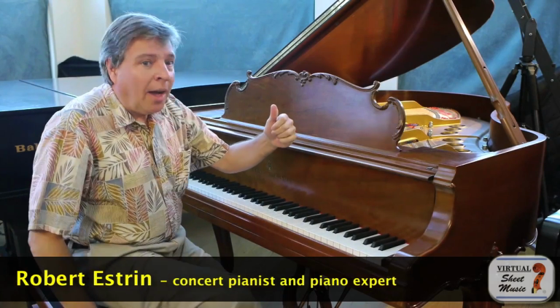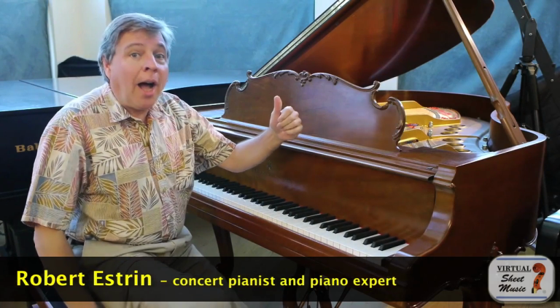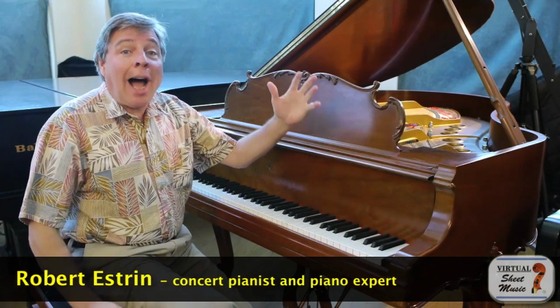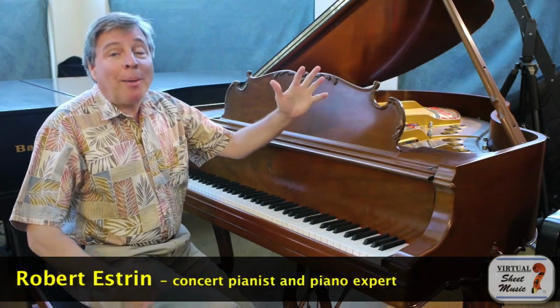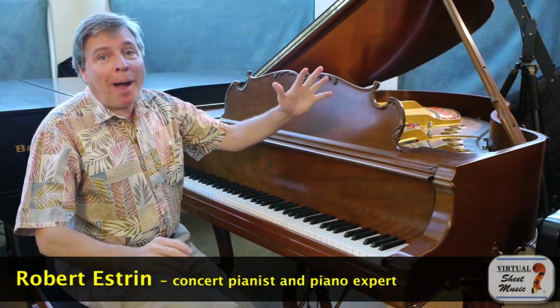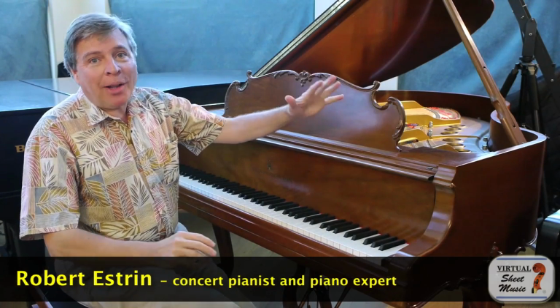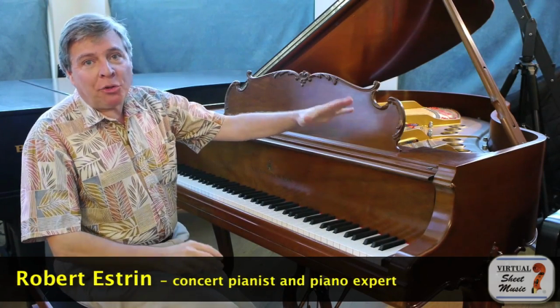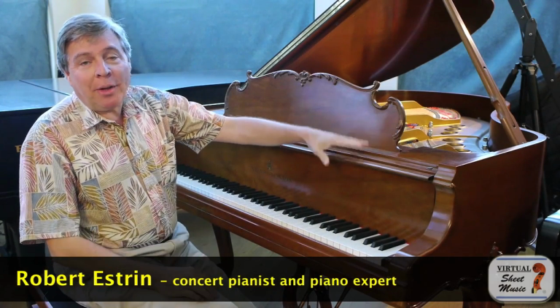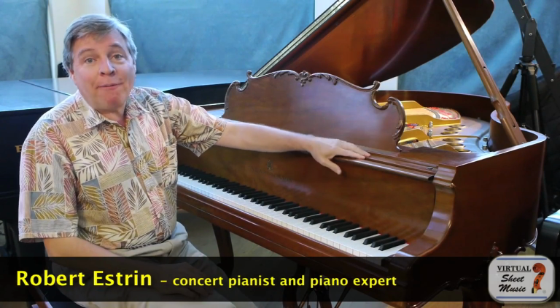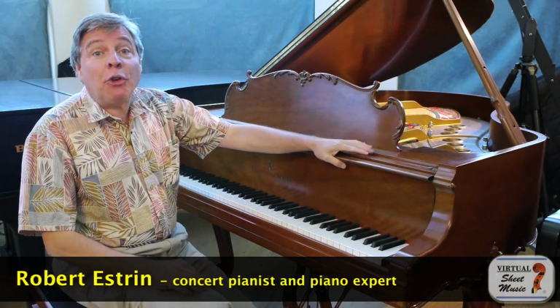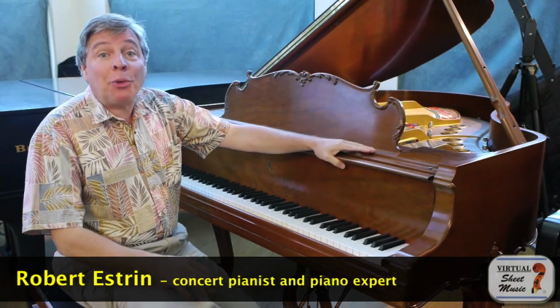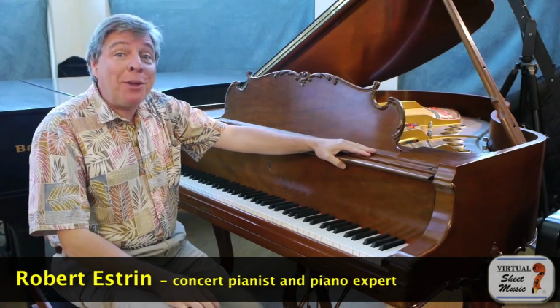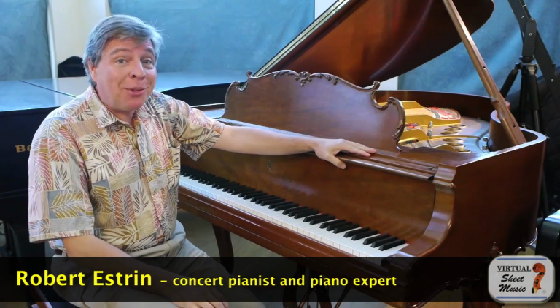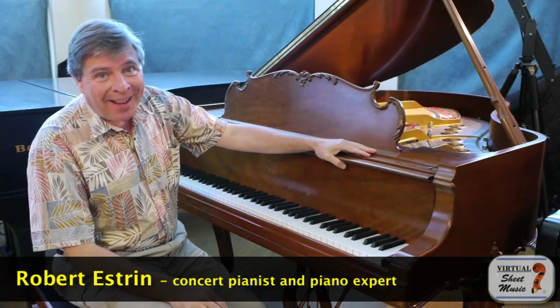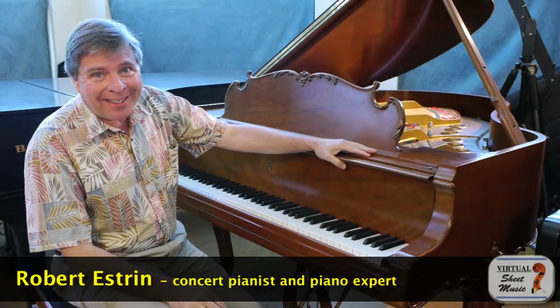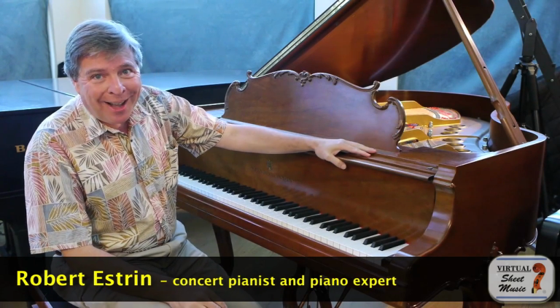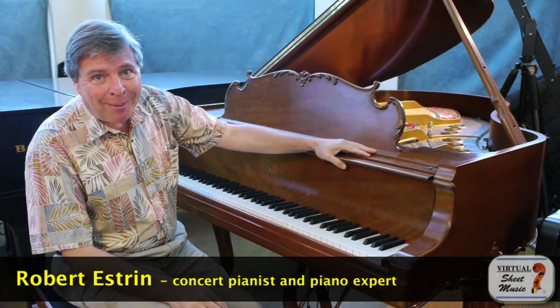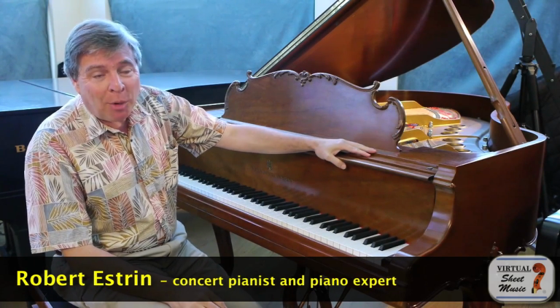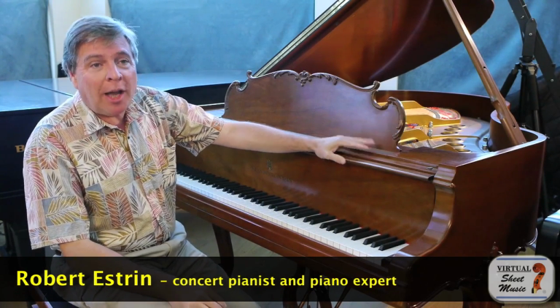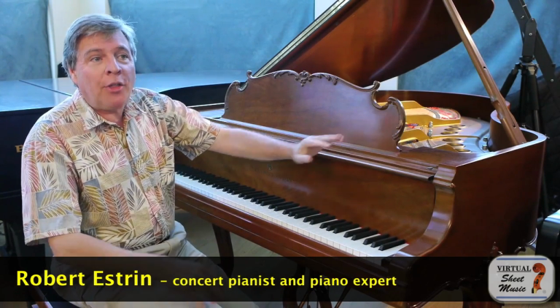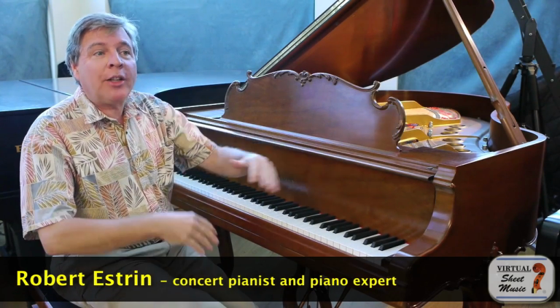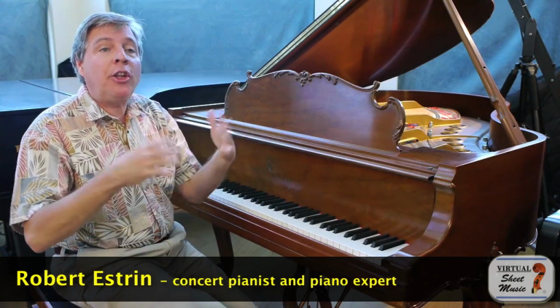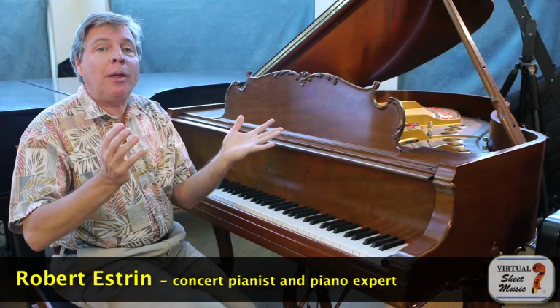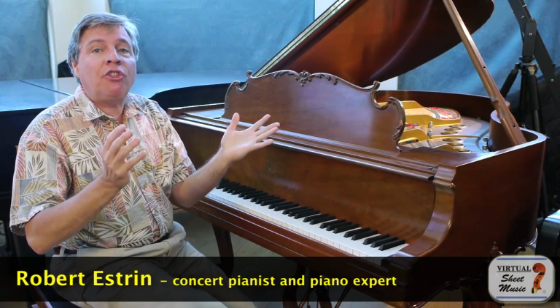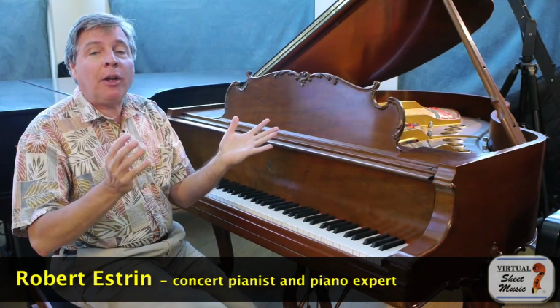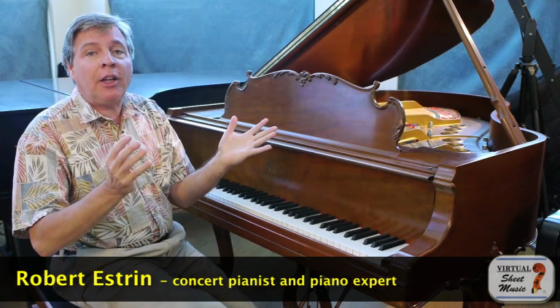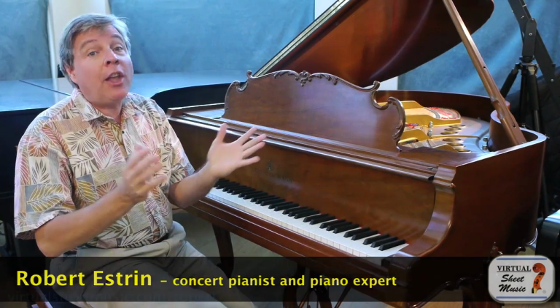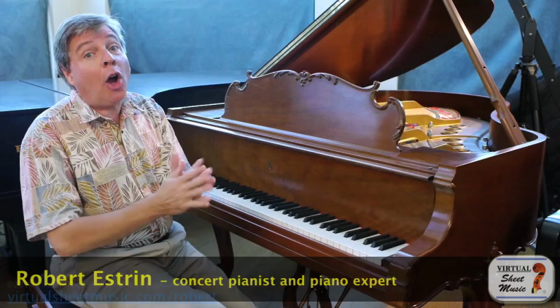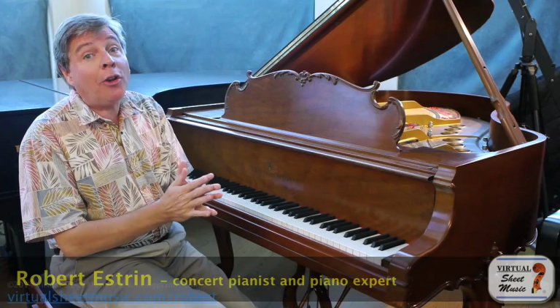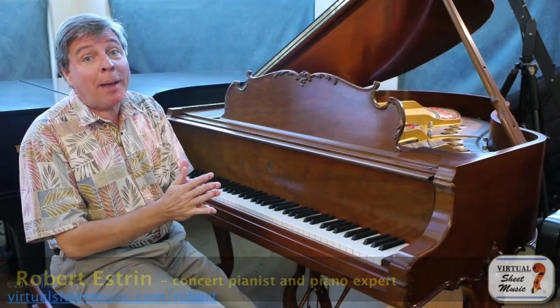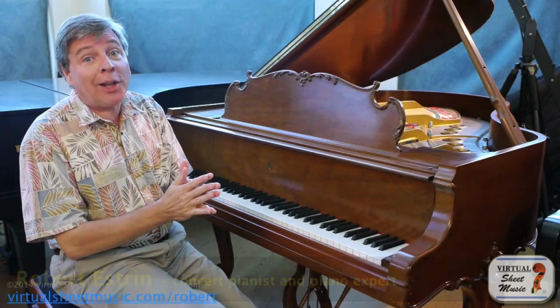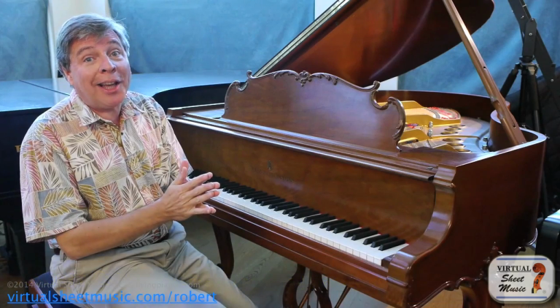Hi, I'm Robert Estrin here at VirtualSheetMusic.com with the continuing series, The Art of Pedaling.